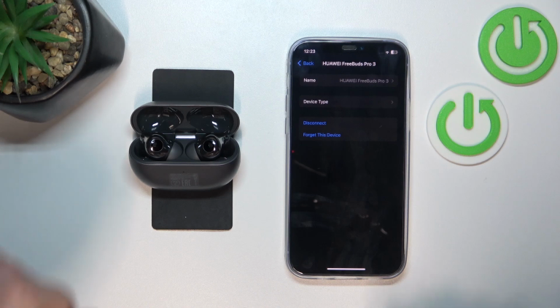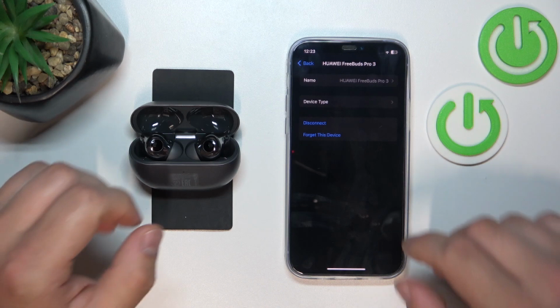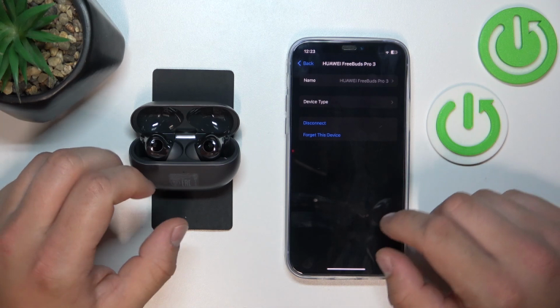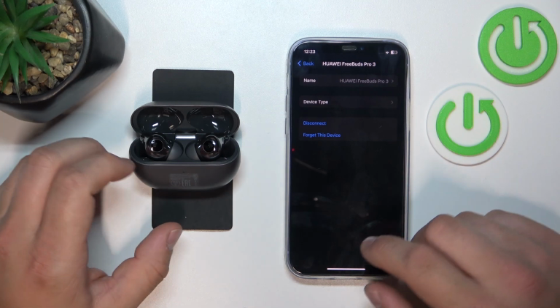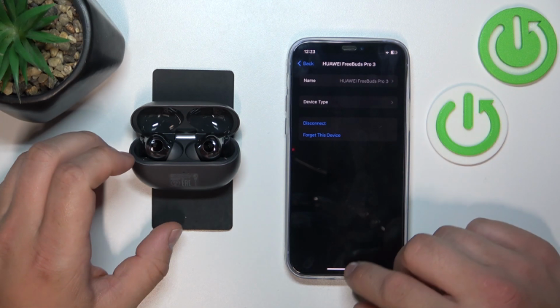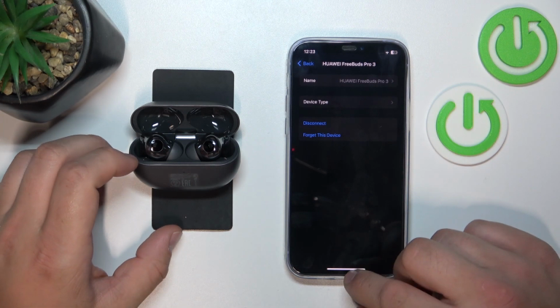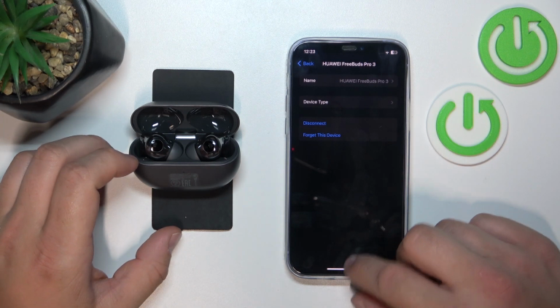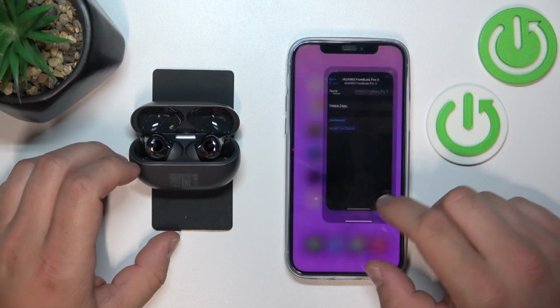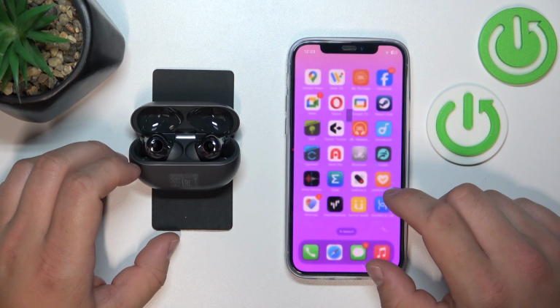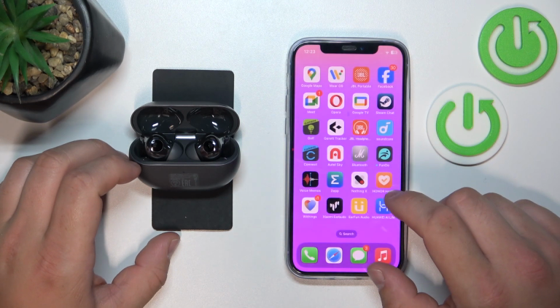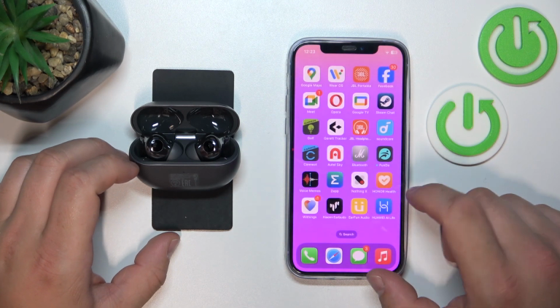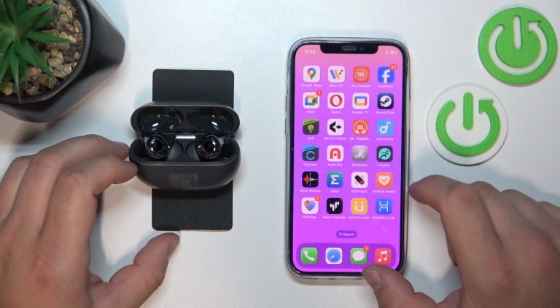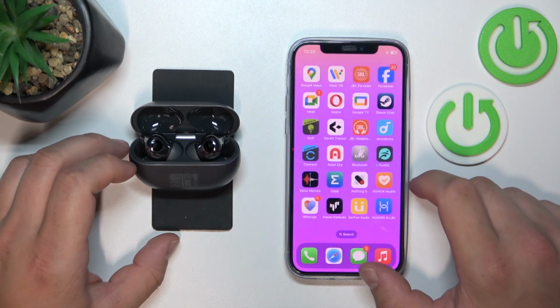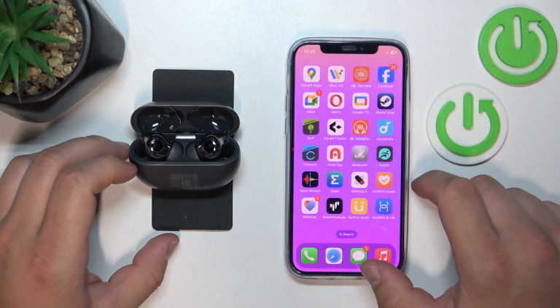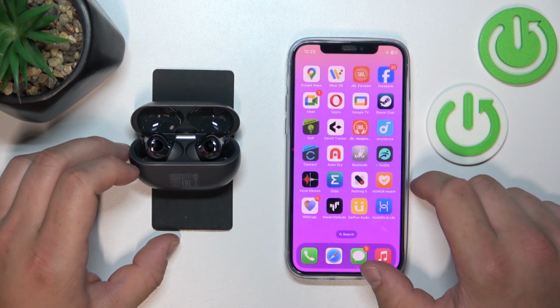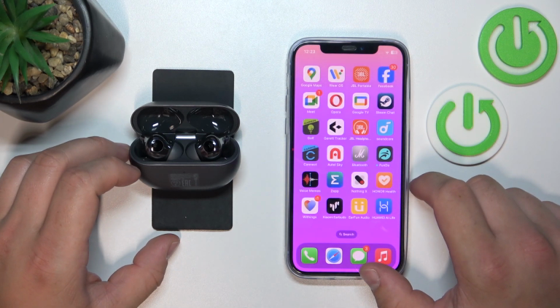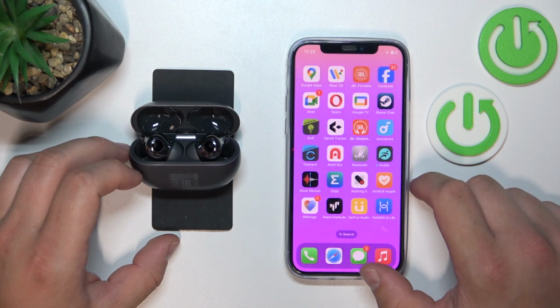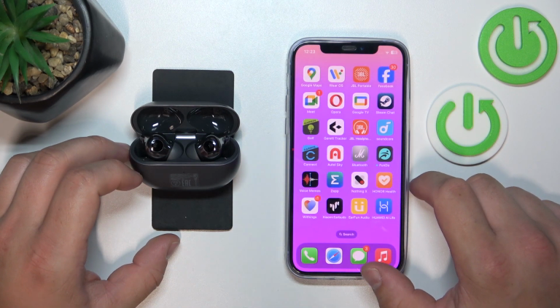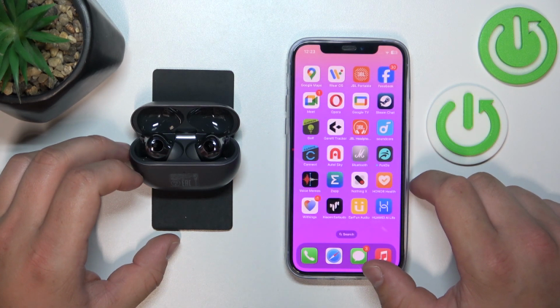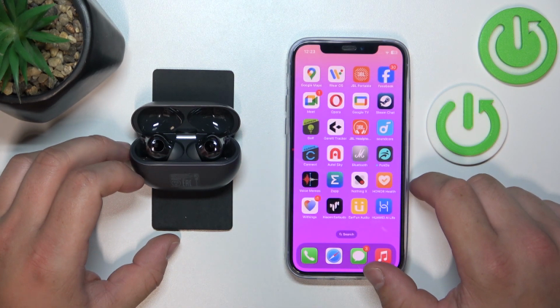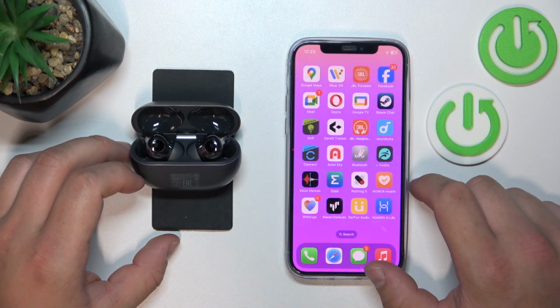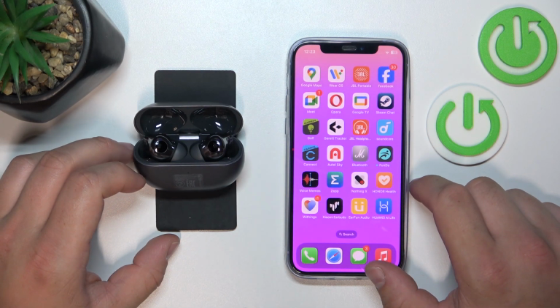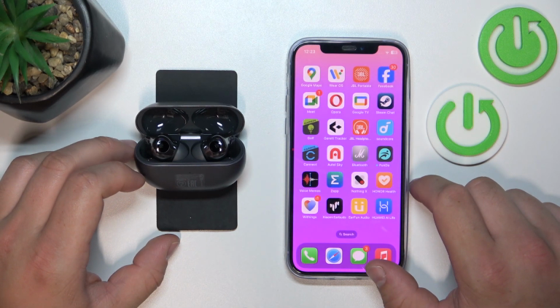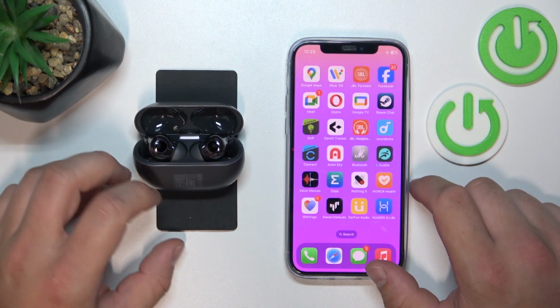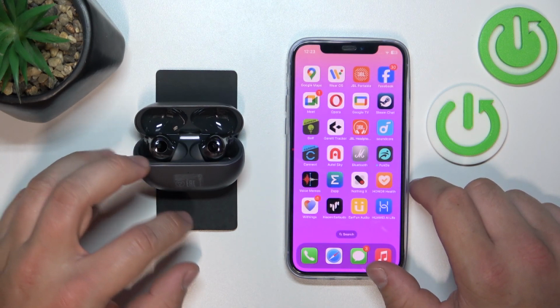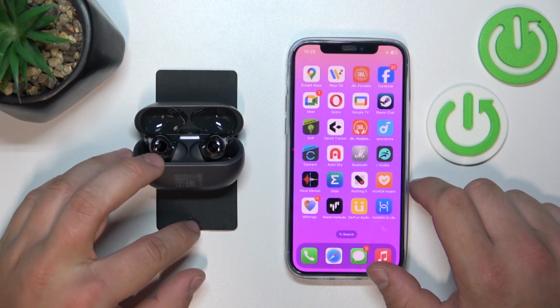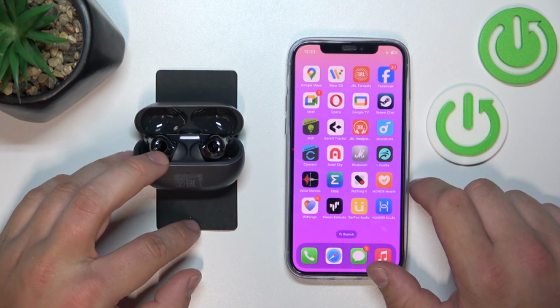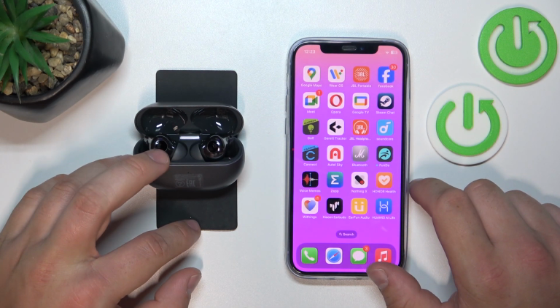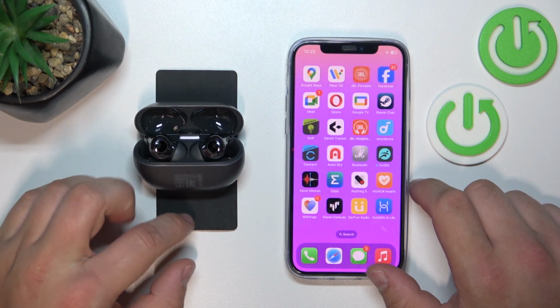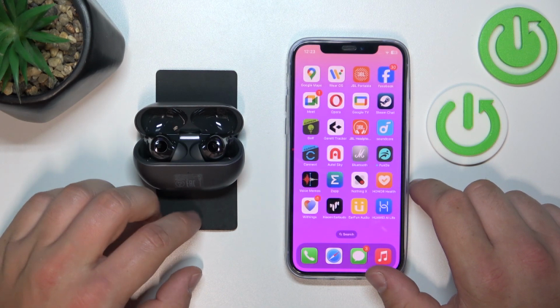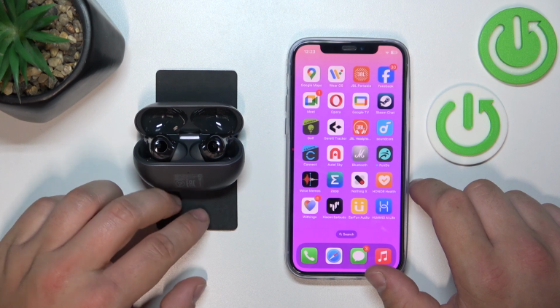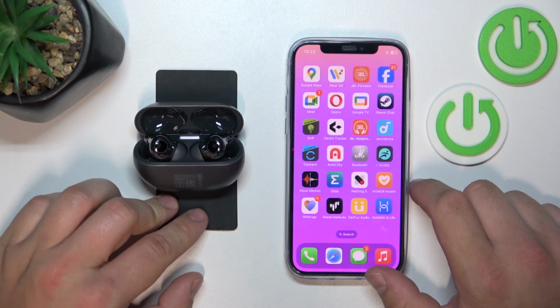Hello, in front of me I've got Huawei FreeBuds Pro 3. In this video I'll show you how to pair it with the Huawei app.